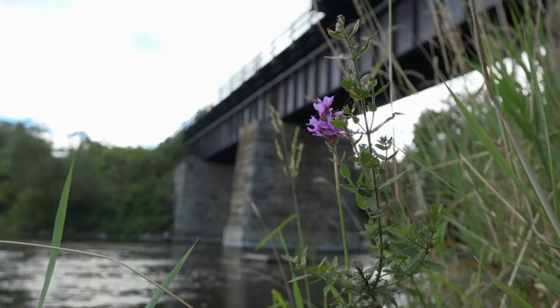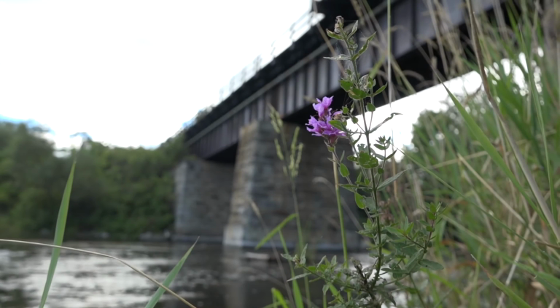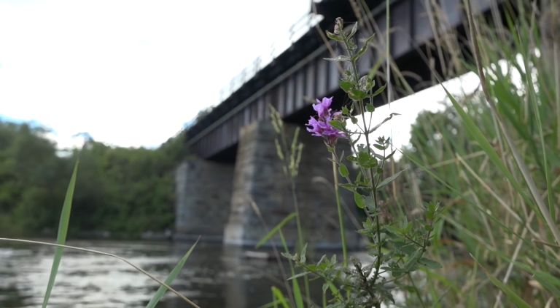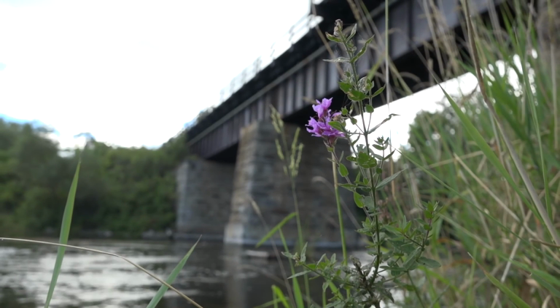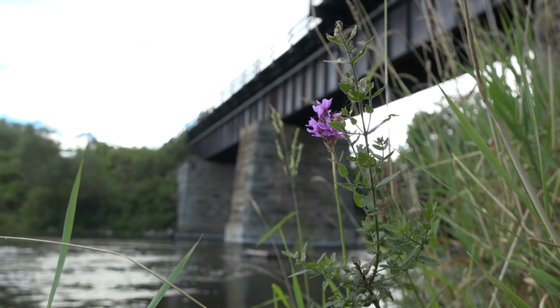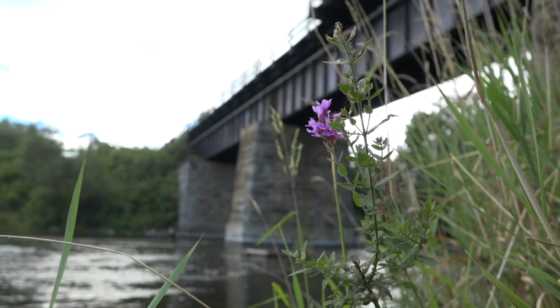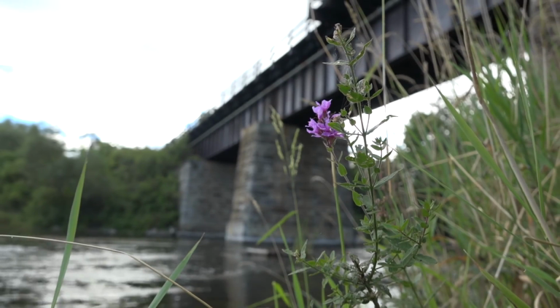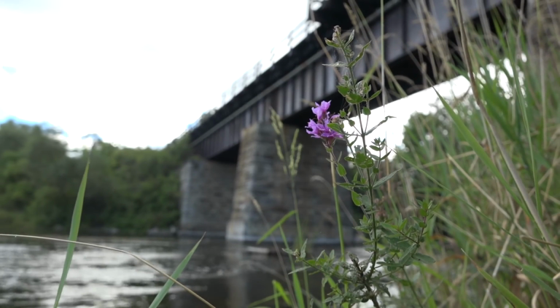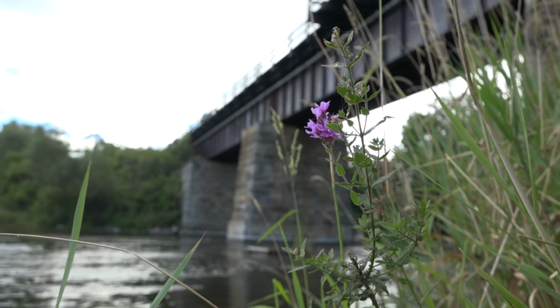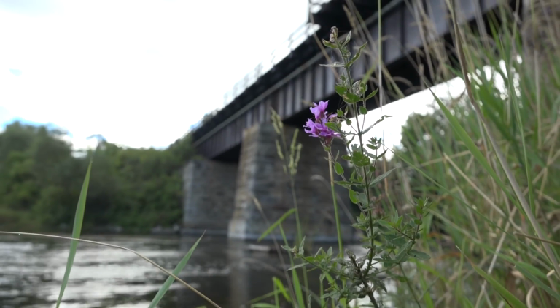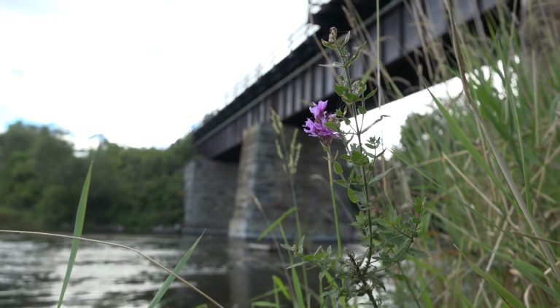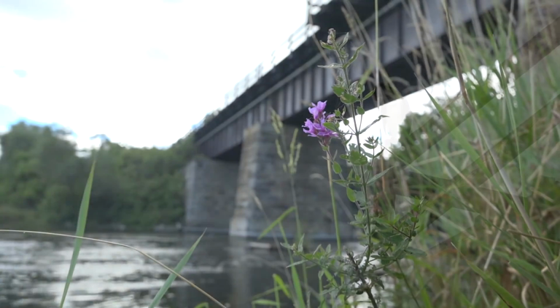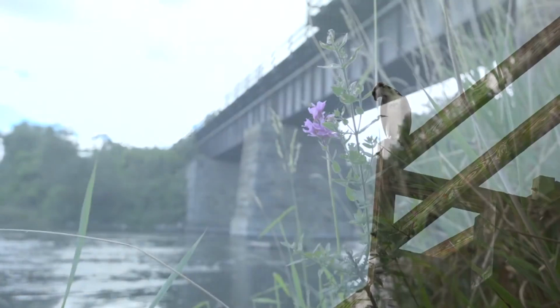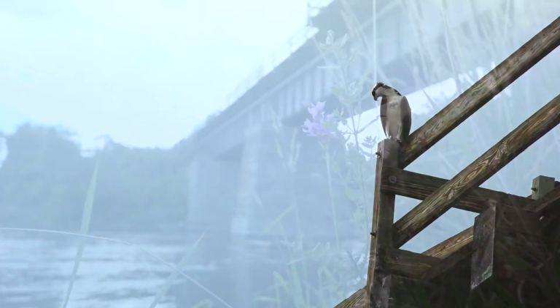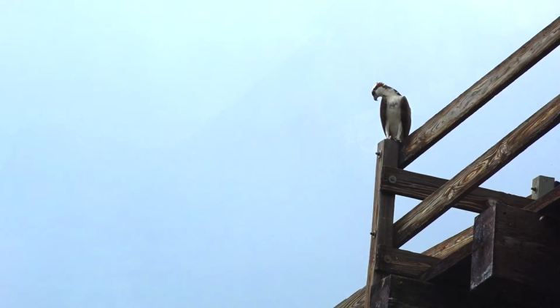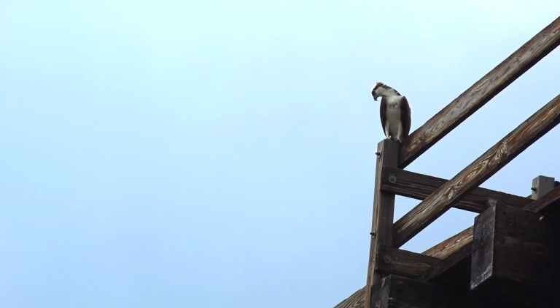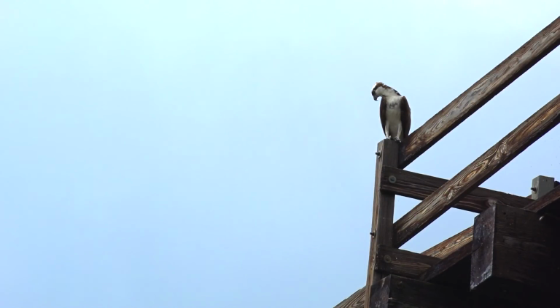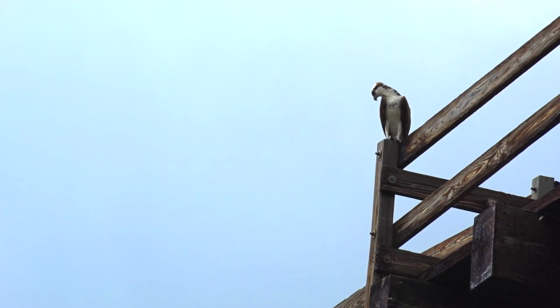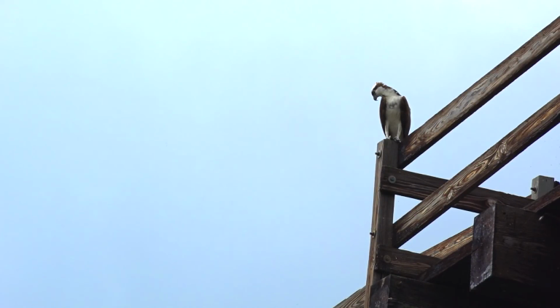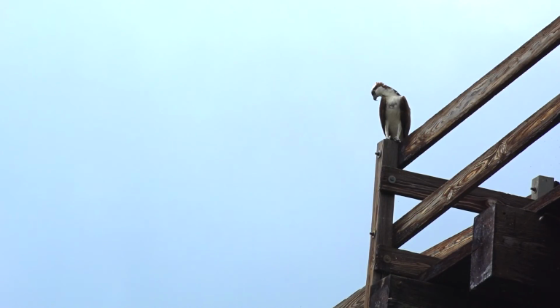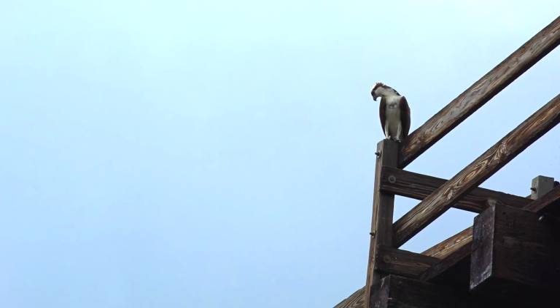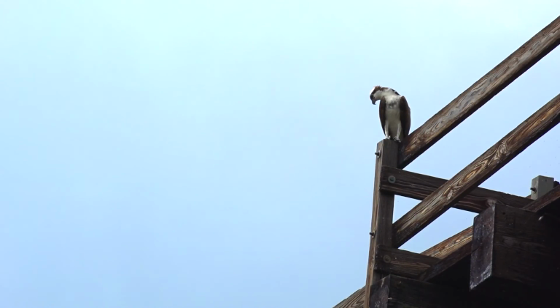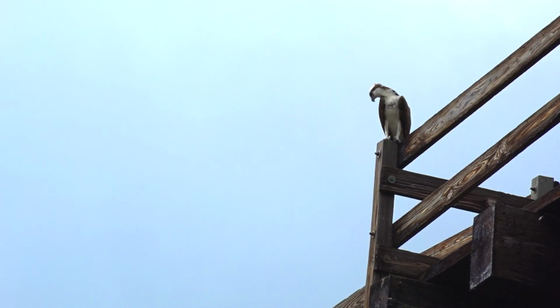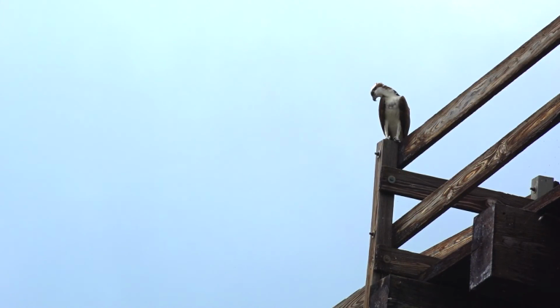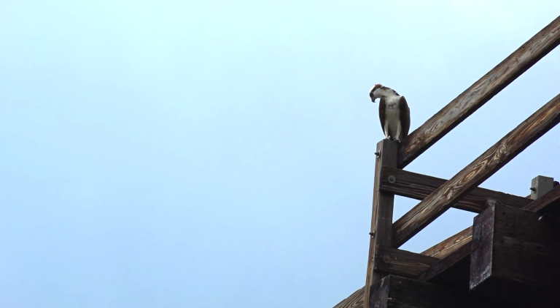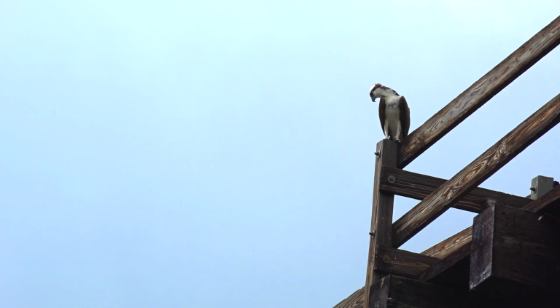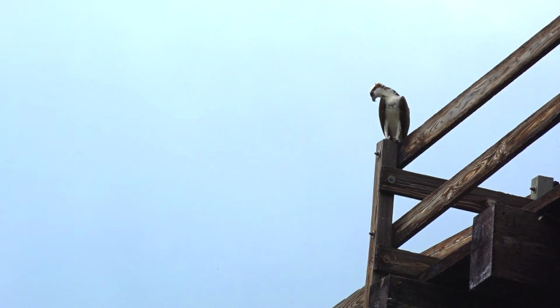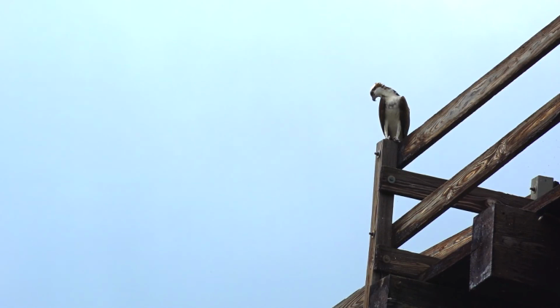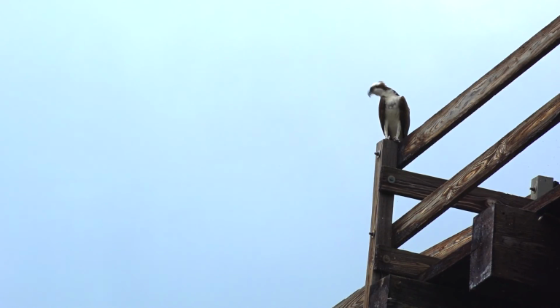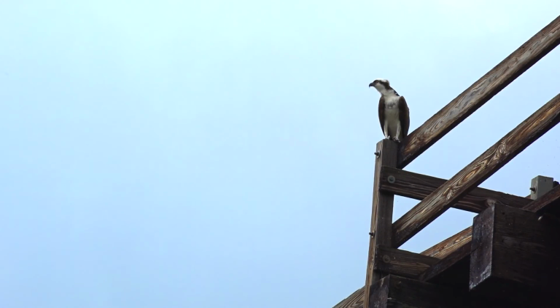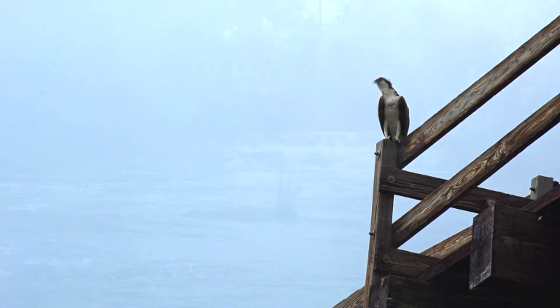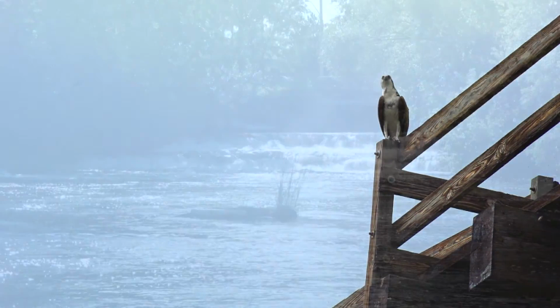Hi, I'm Laura with the Canadian Museum of Nature. We're here at the Rideau River talking about native versus zebra mussels.